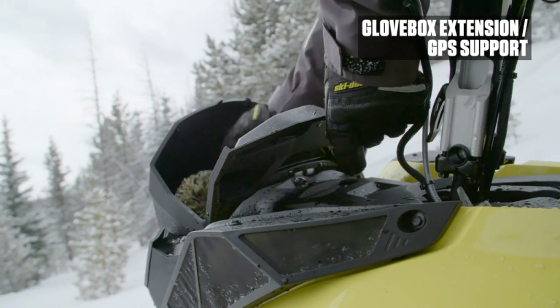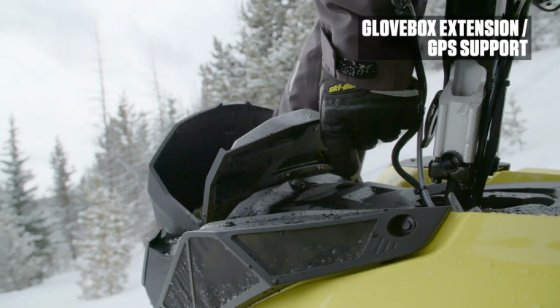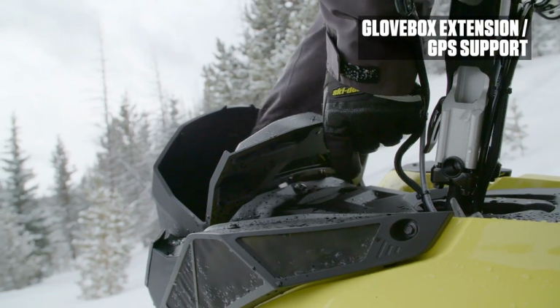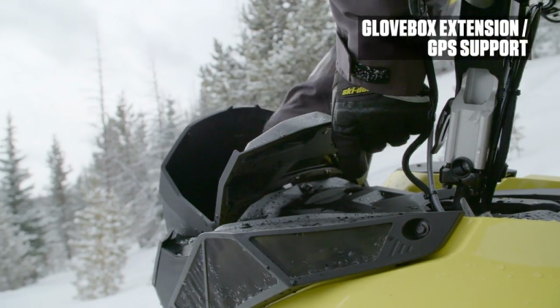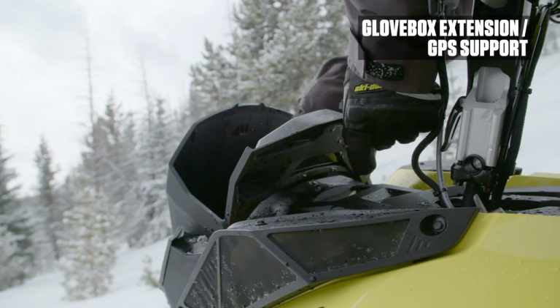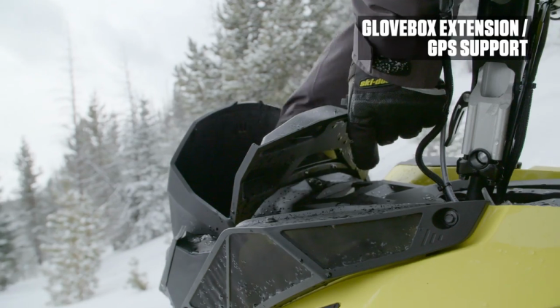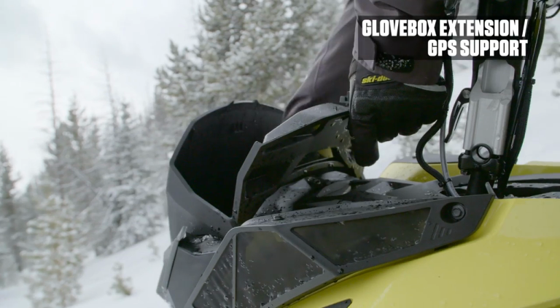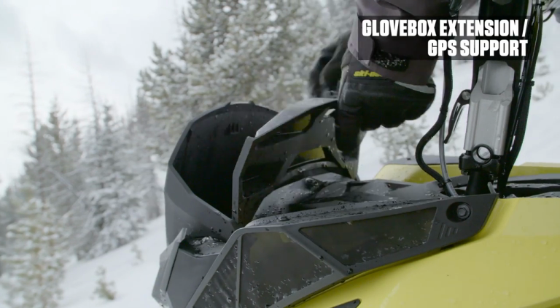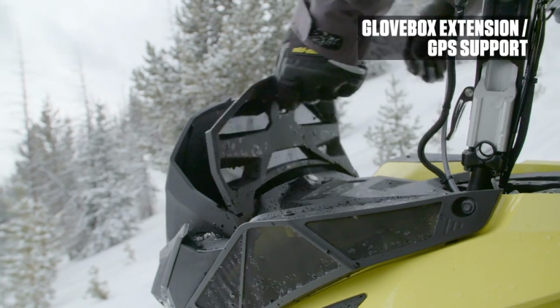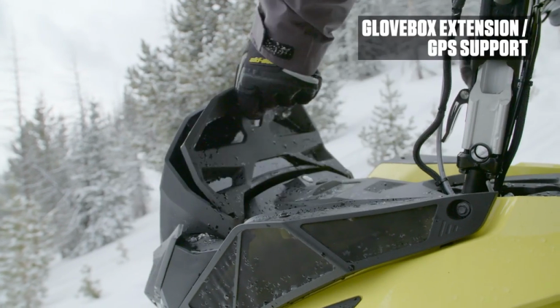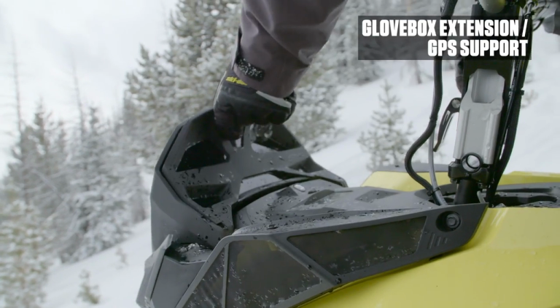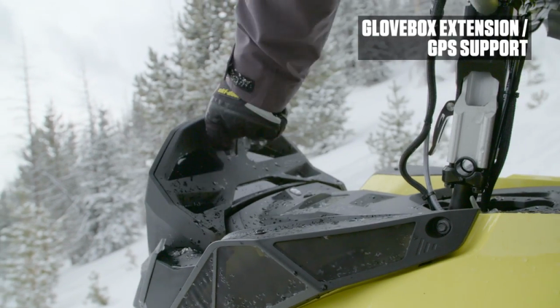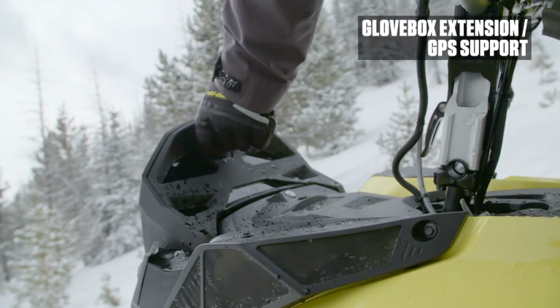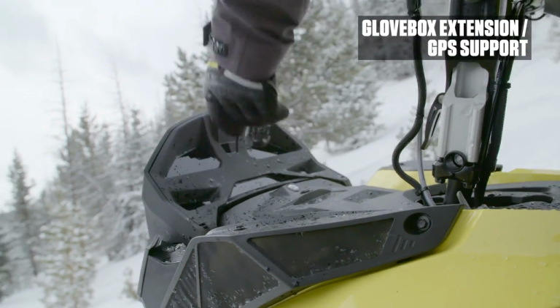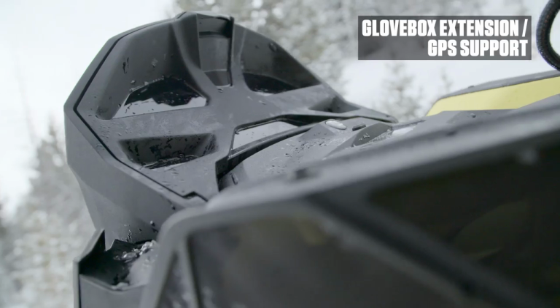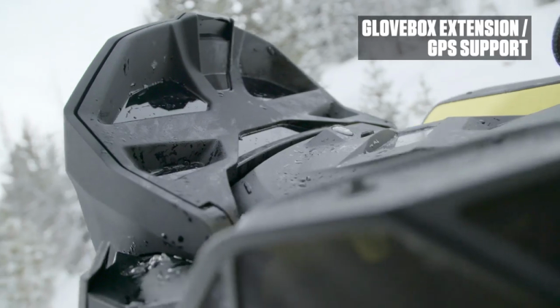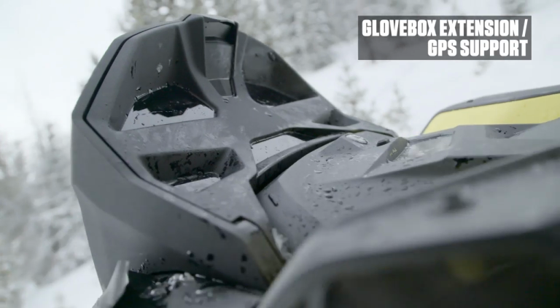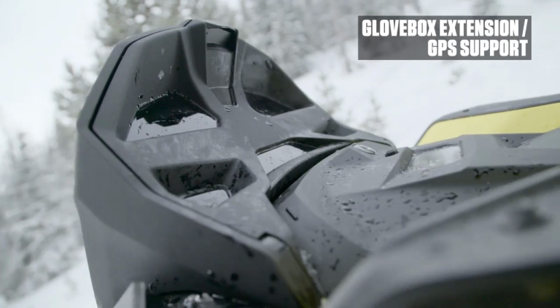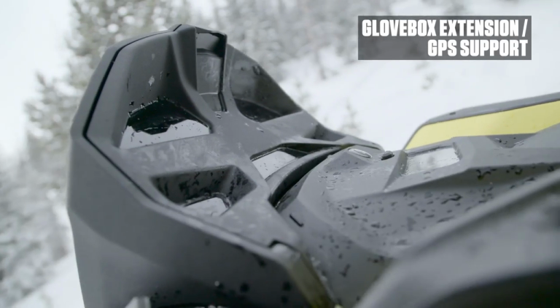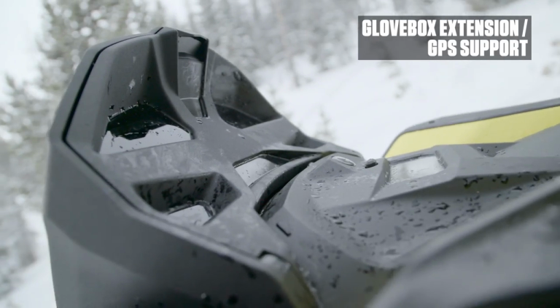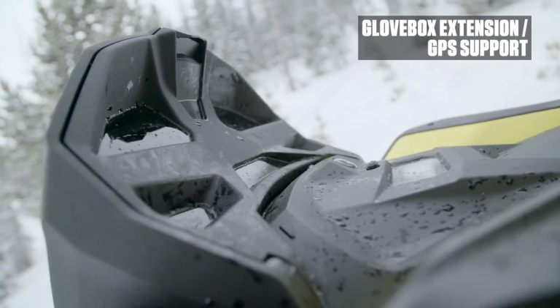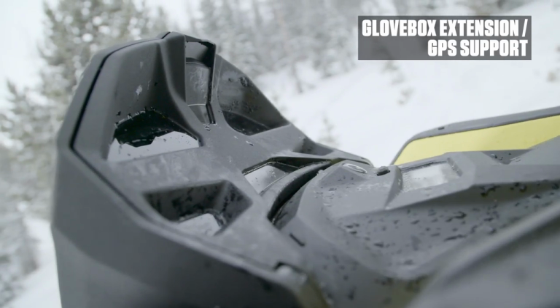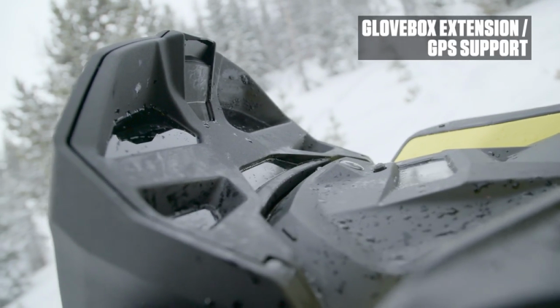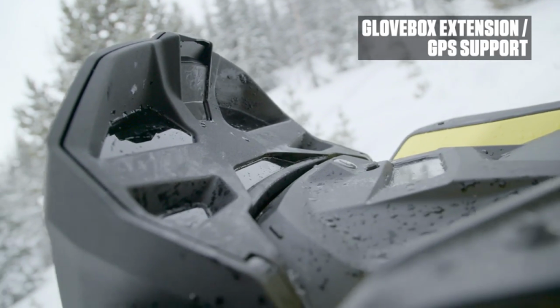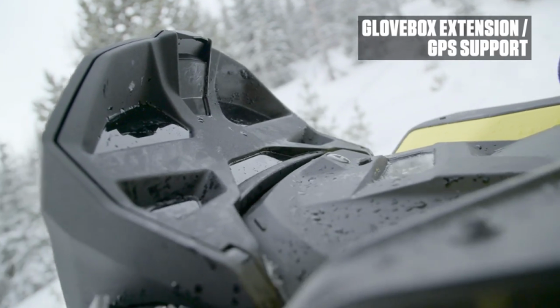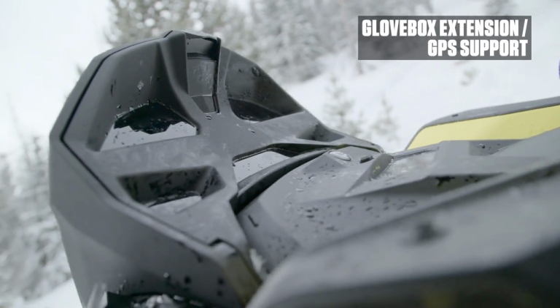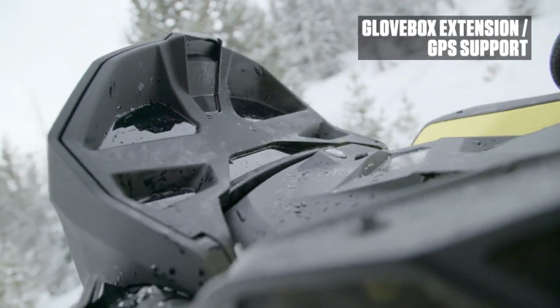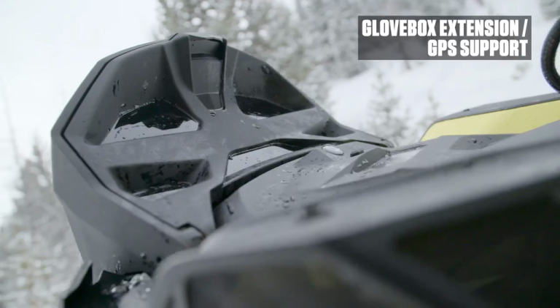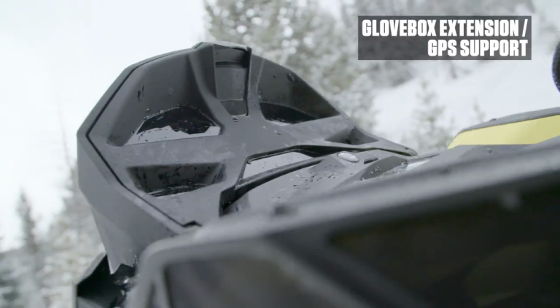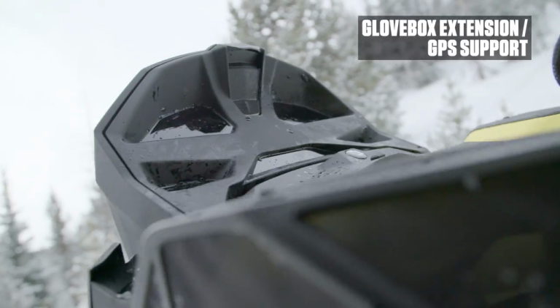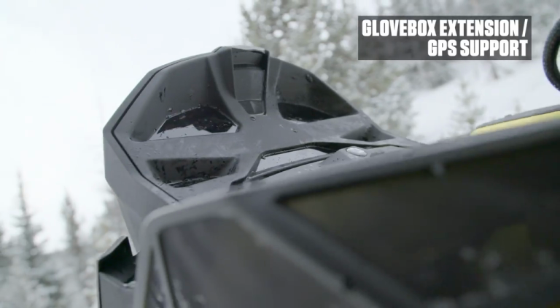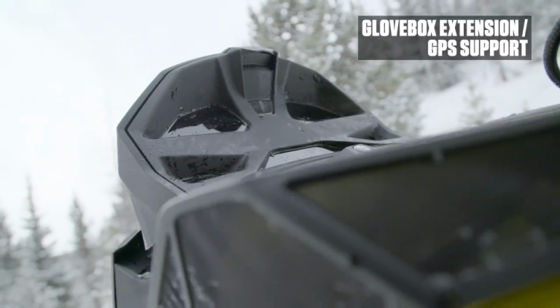The all new Summit 4th Generation REV is also getting a redesigned glove box extension and GPS support, now with more than double the stock capacity. Works great and looks great with or without the windshield.